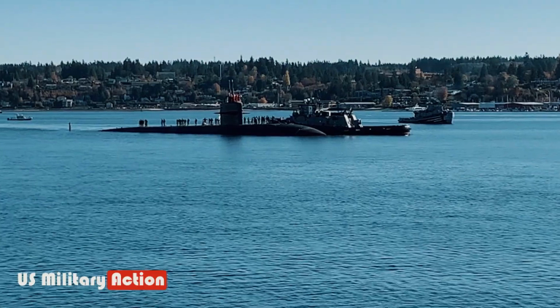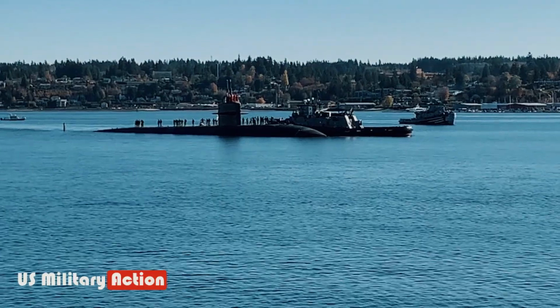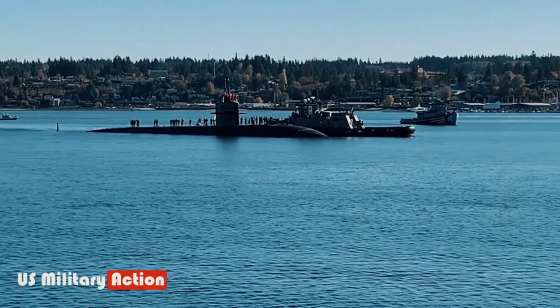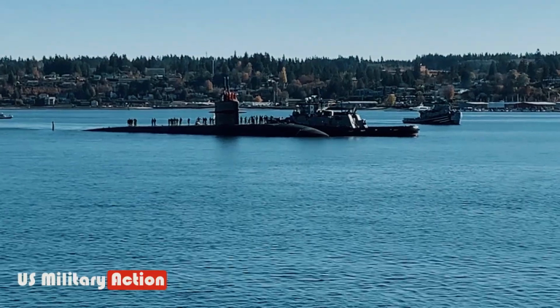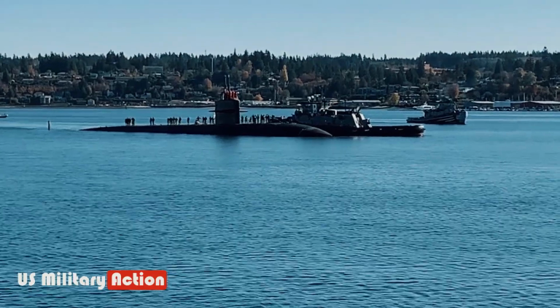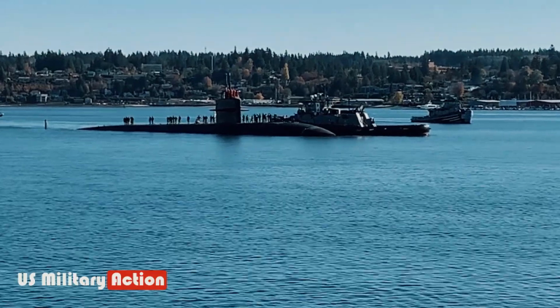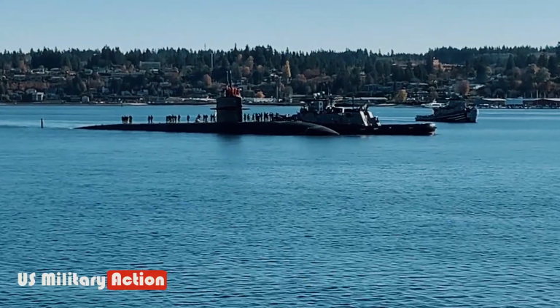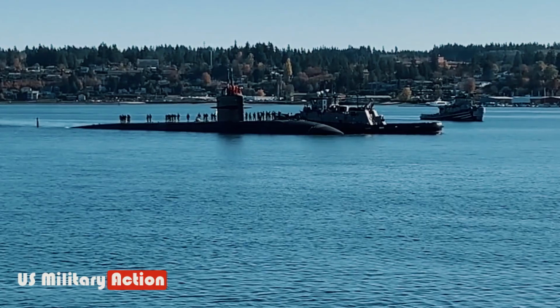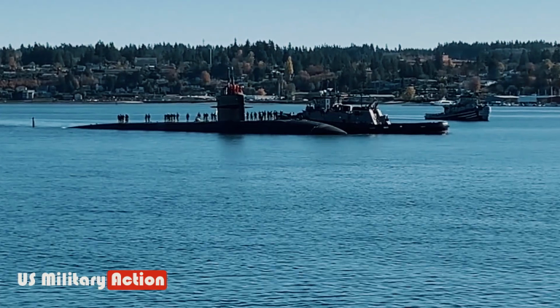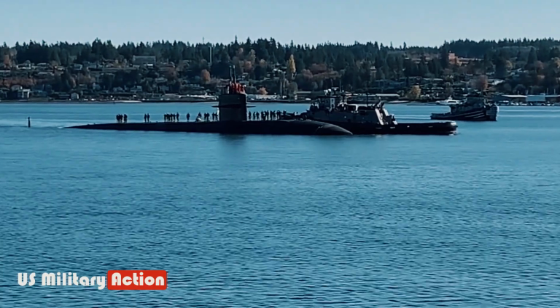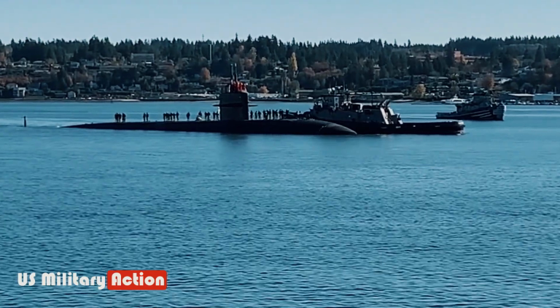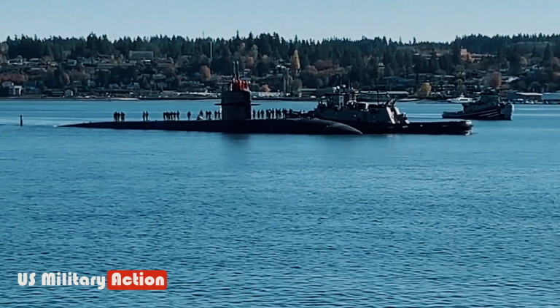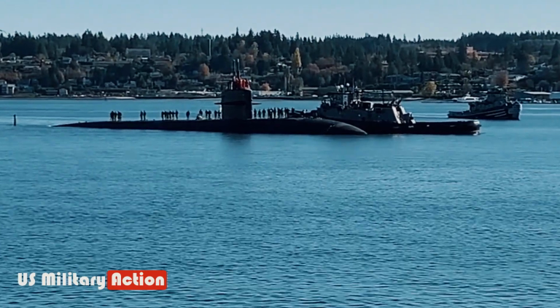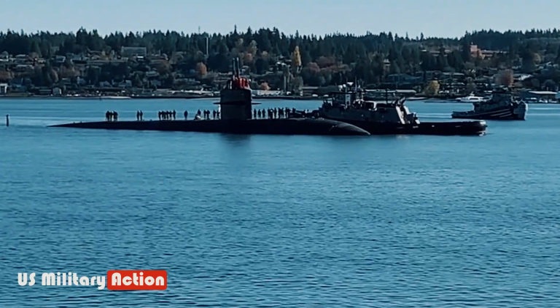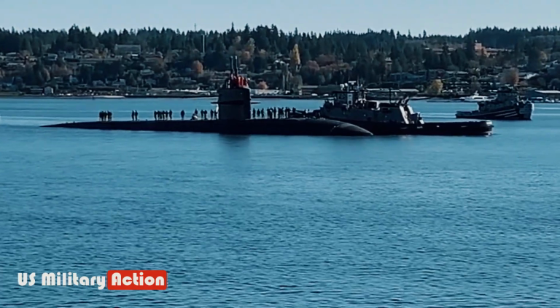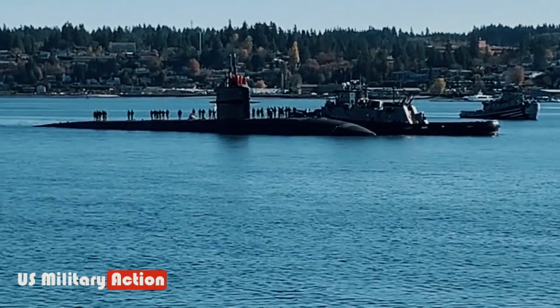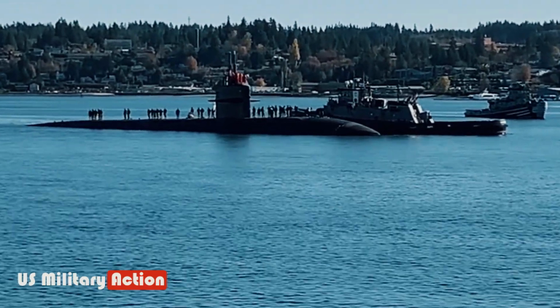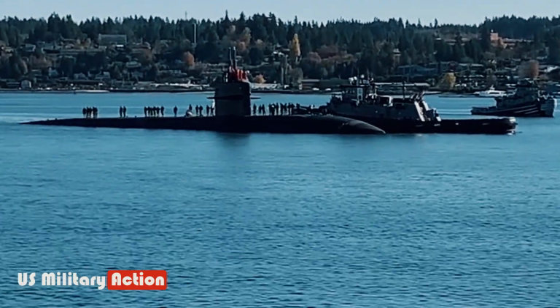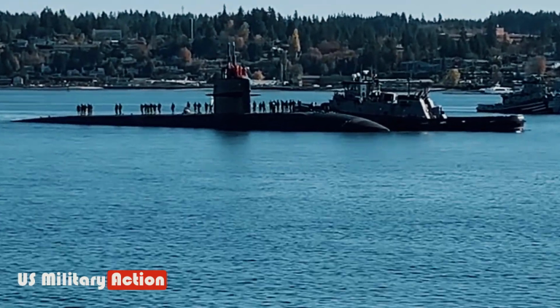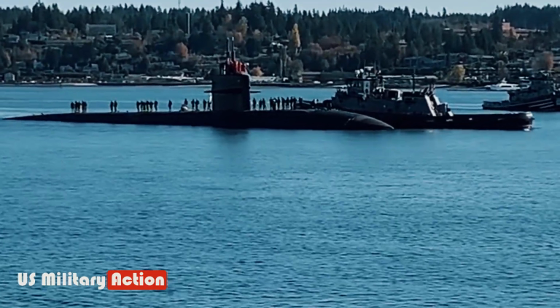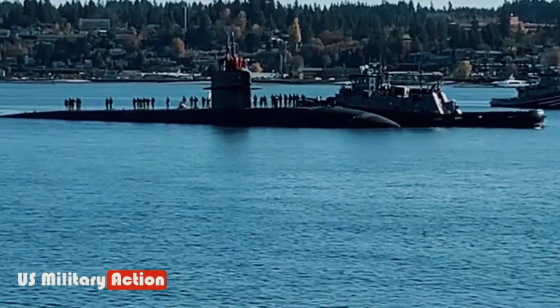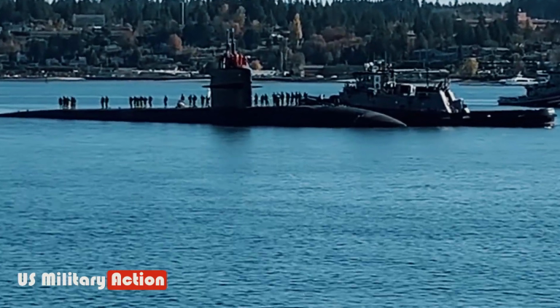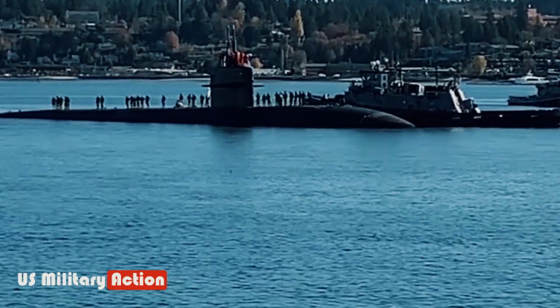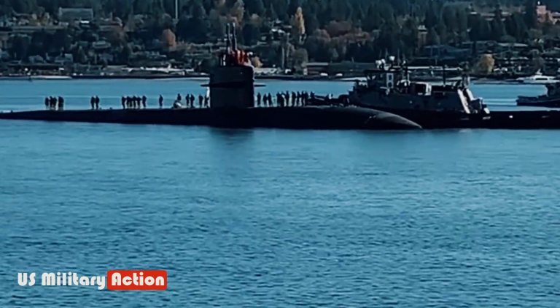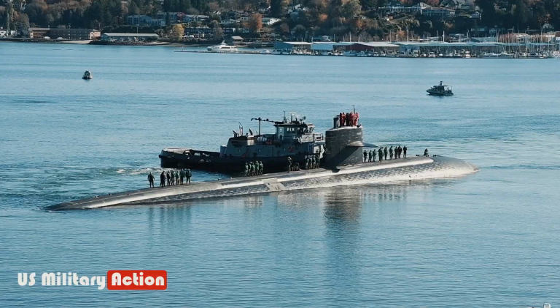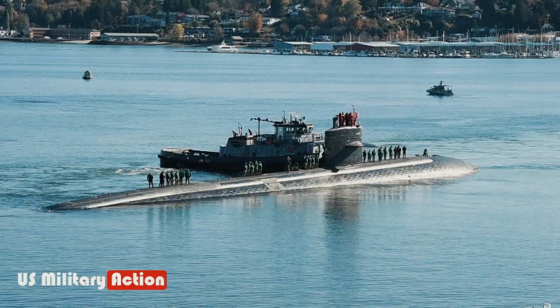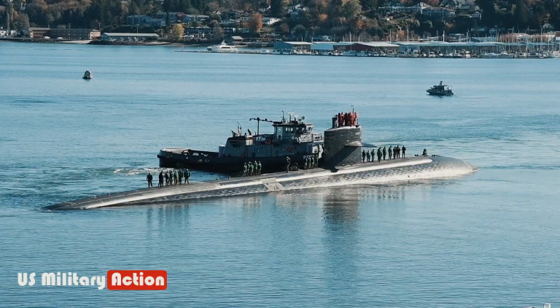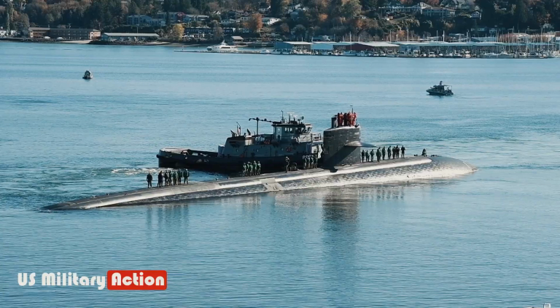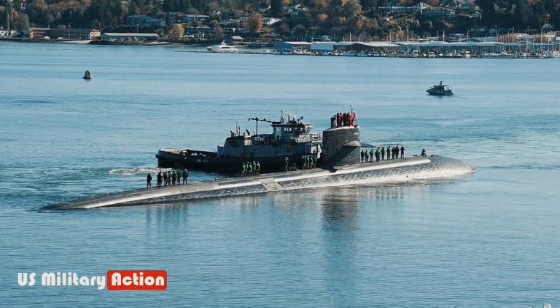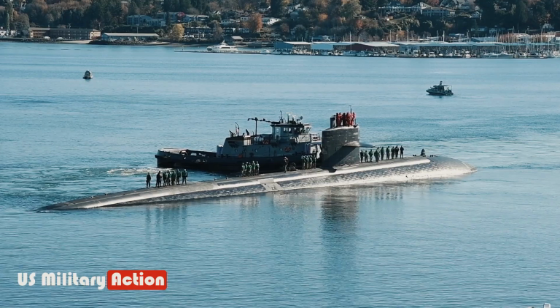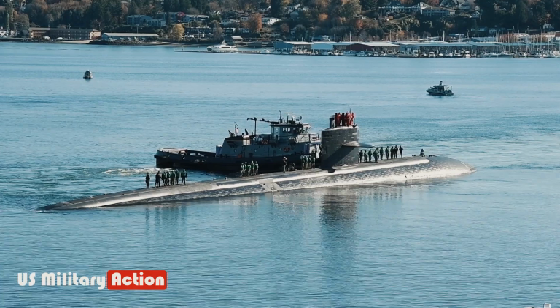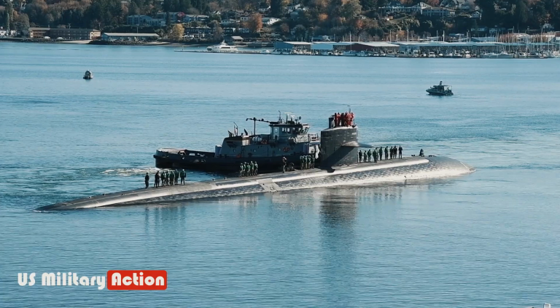Moreover, diesel submarines could be built faster, which could allow the U.S. Navy's submarine force to expand rather than shrink.